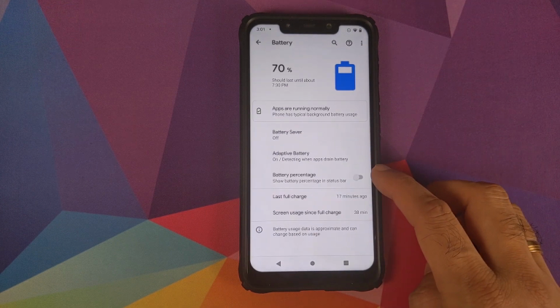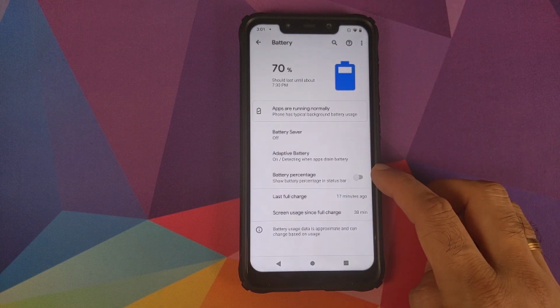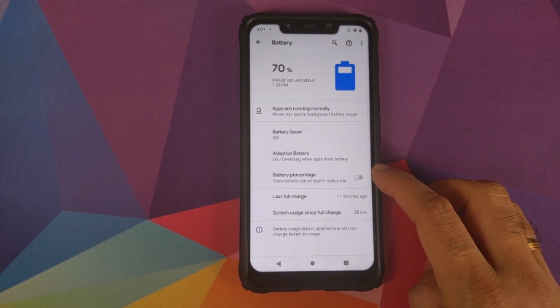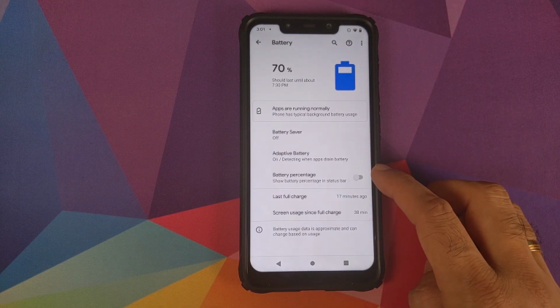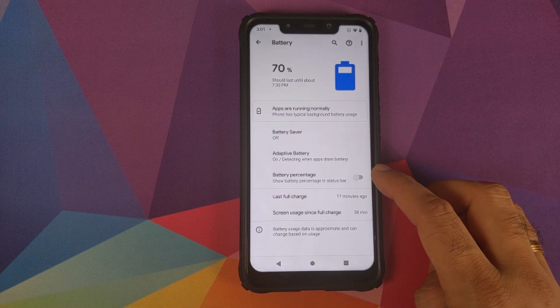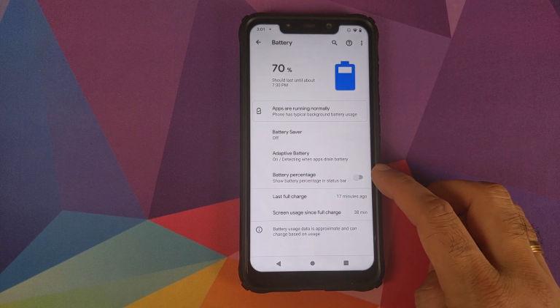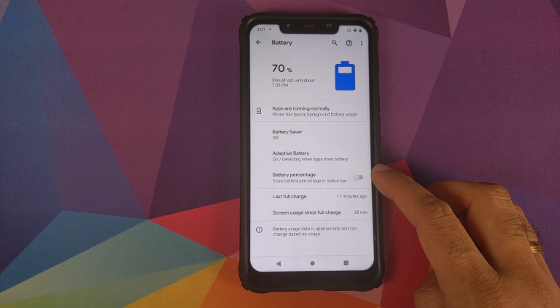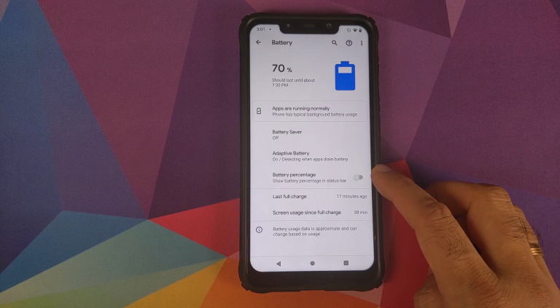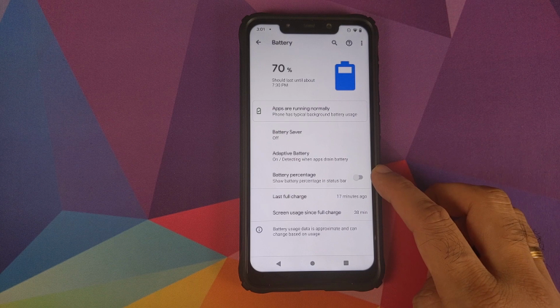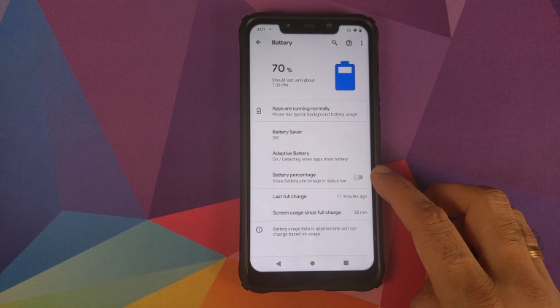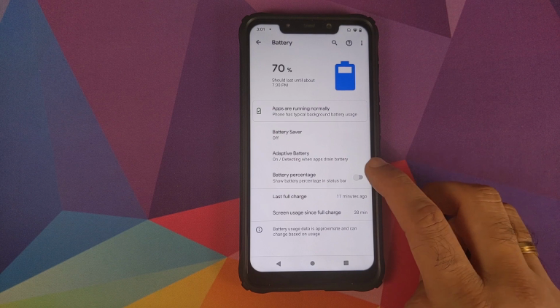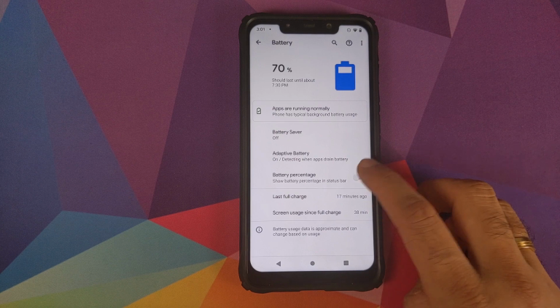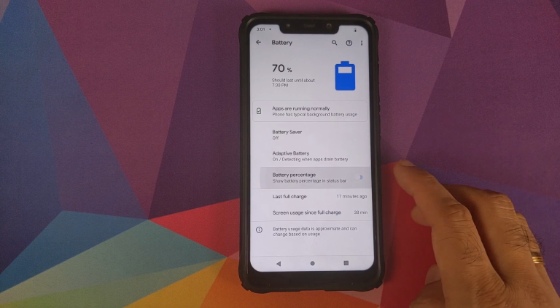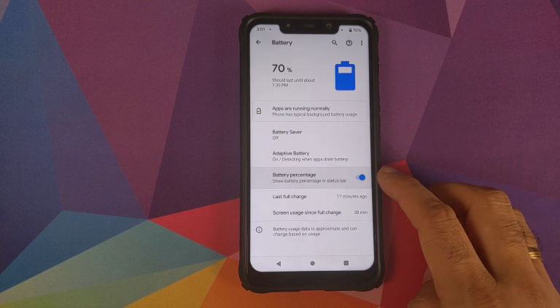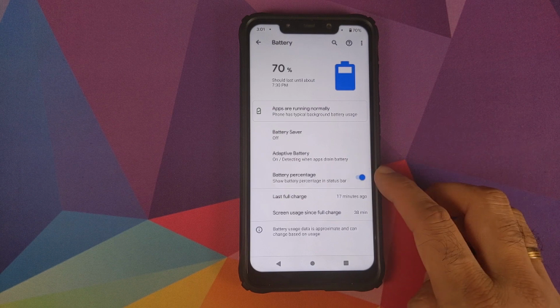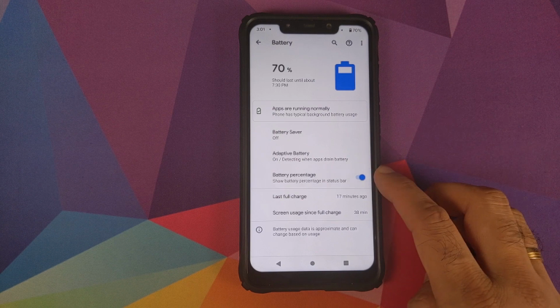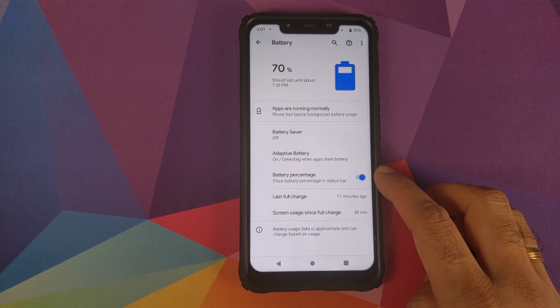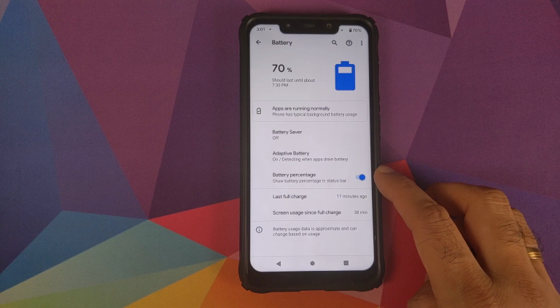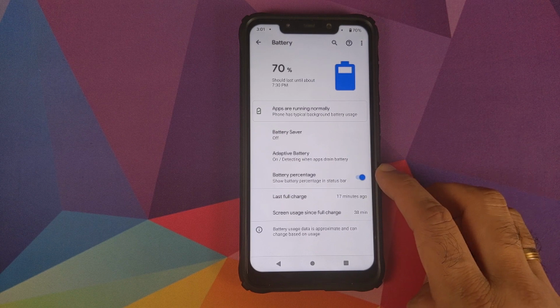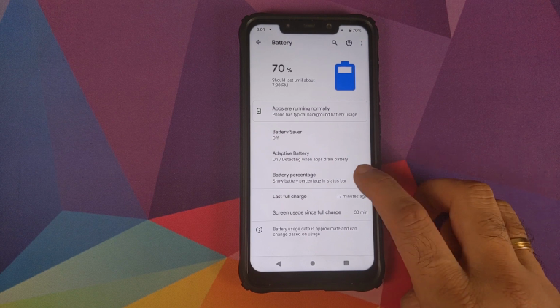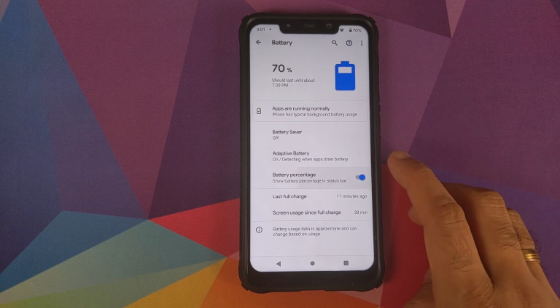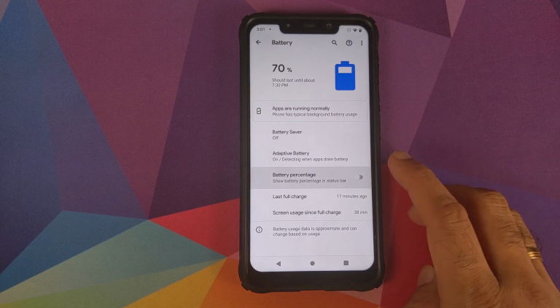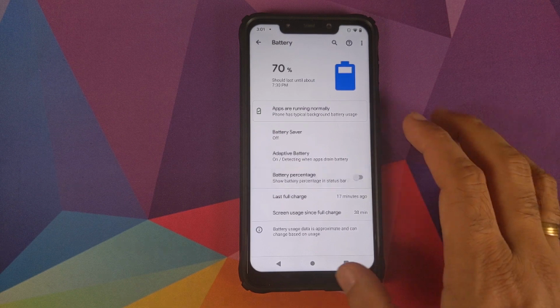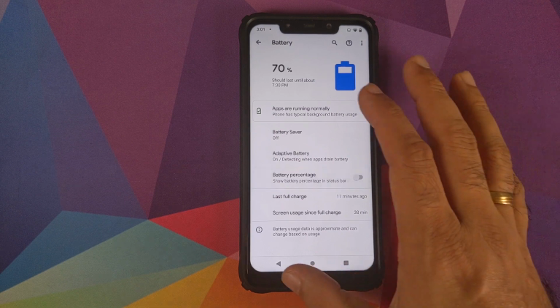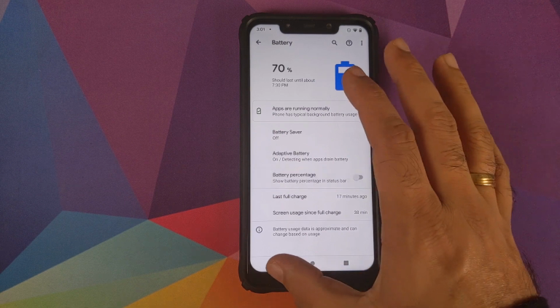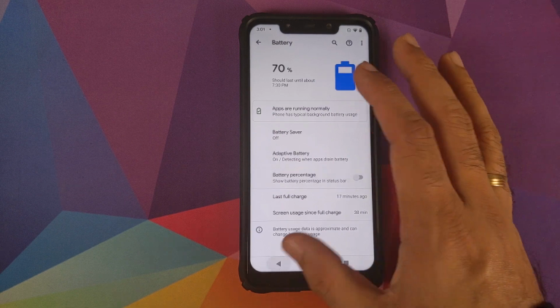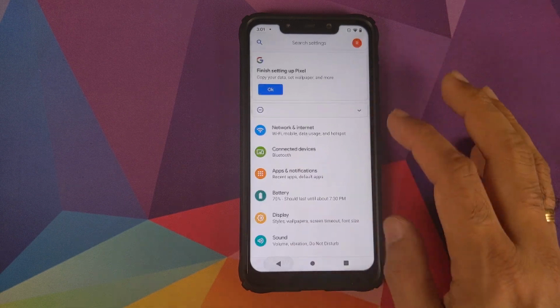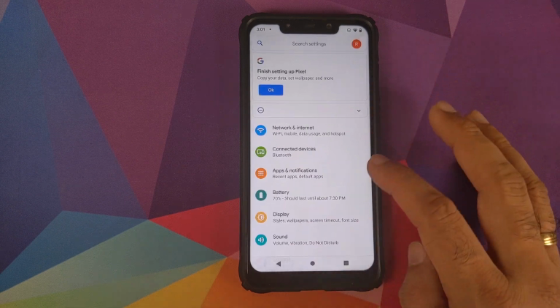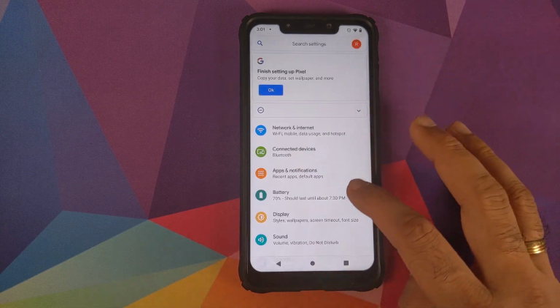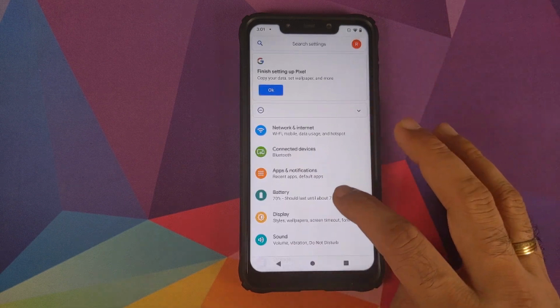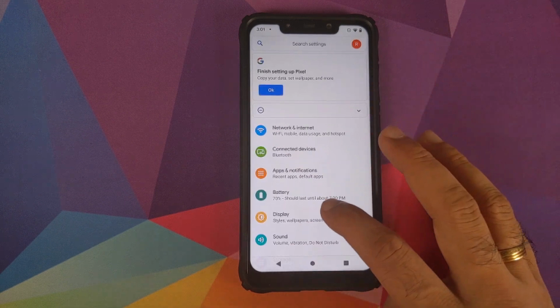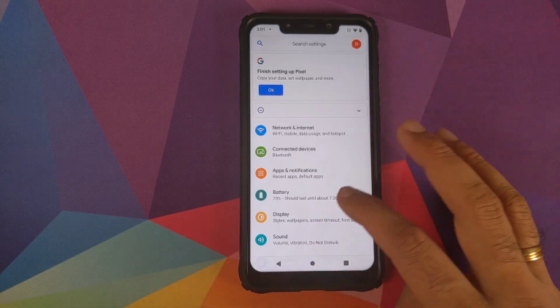Next up, if you go into Settings and then Battery, you will see that they have added the option of a battery percentage toggle, and it works absolutely fine.